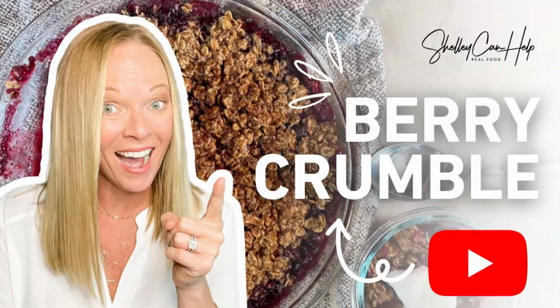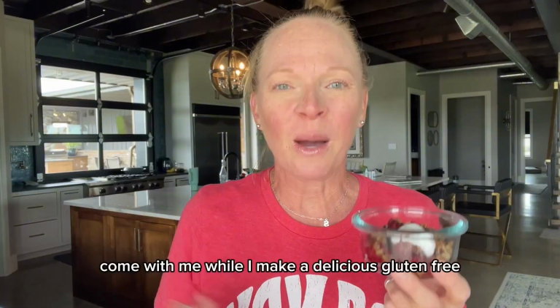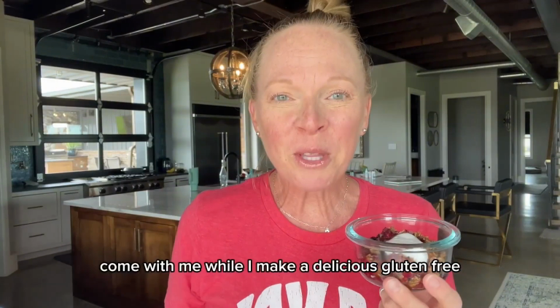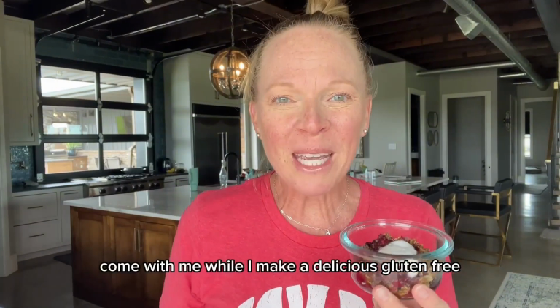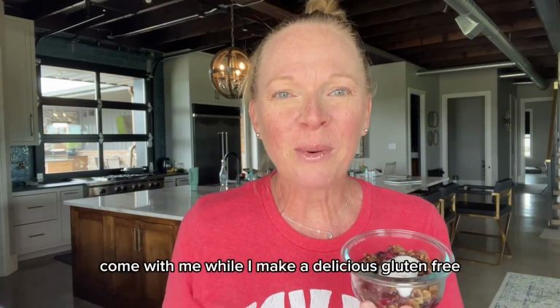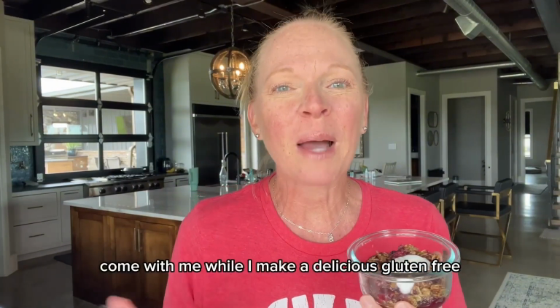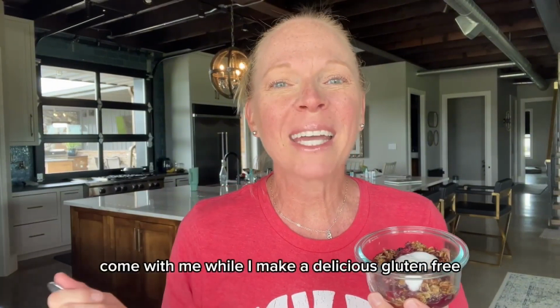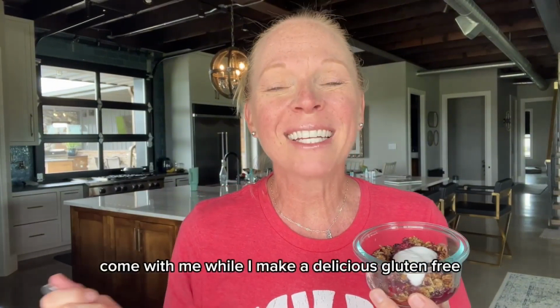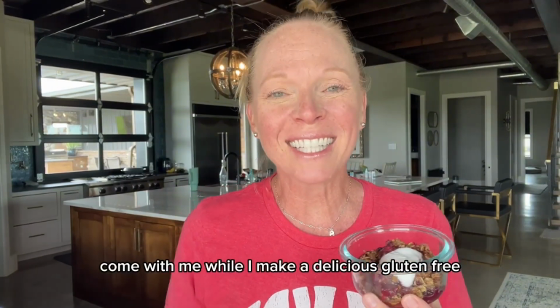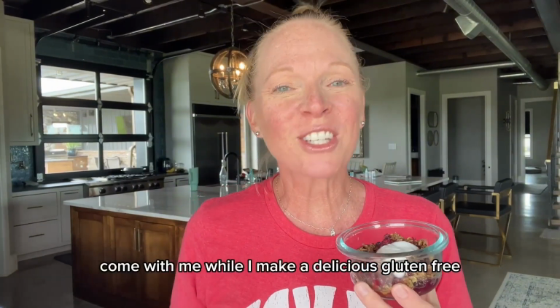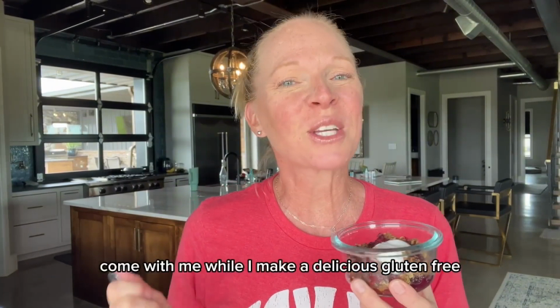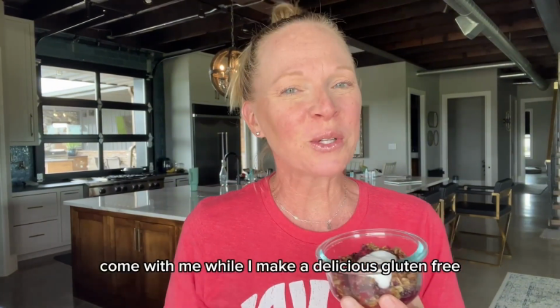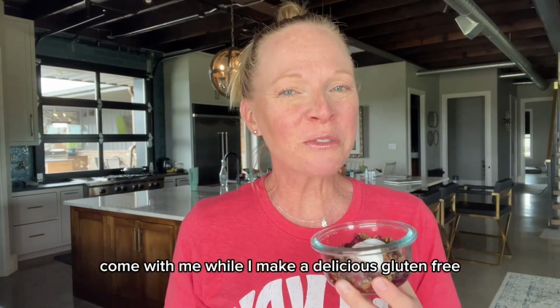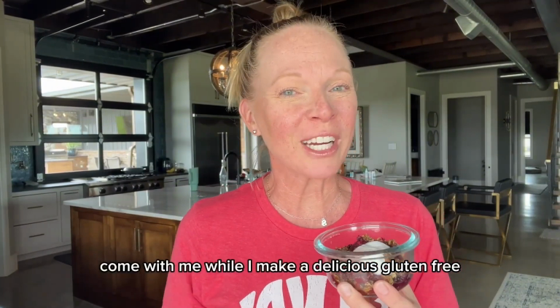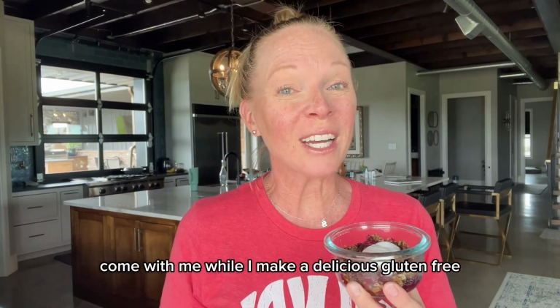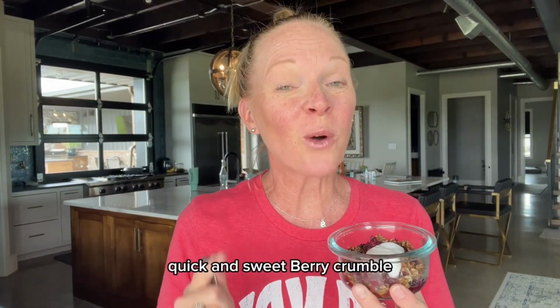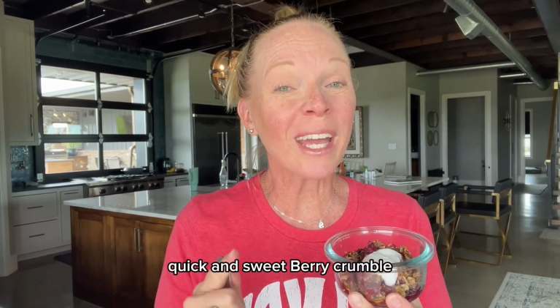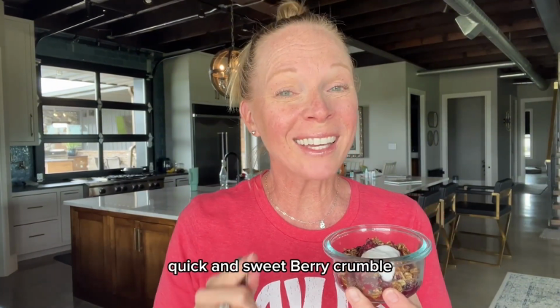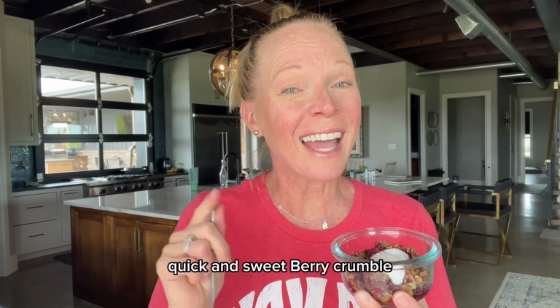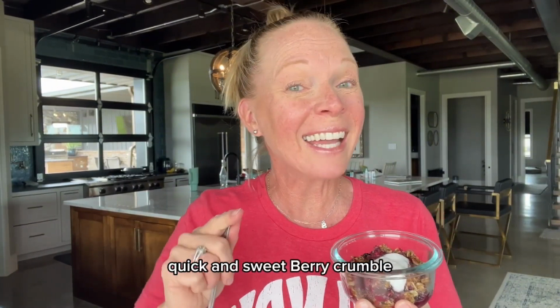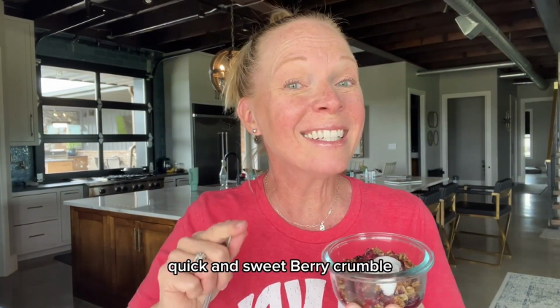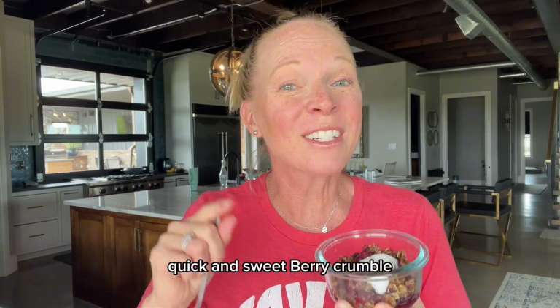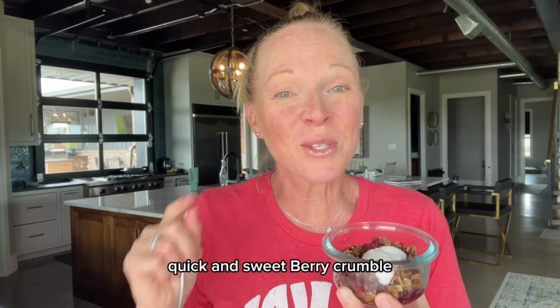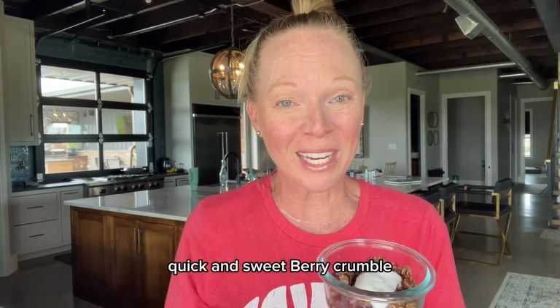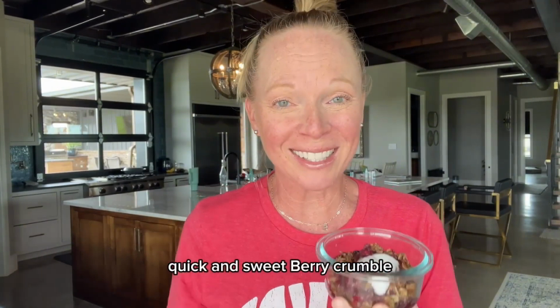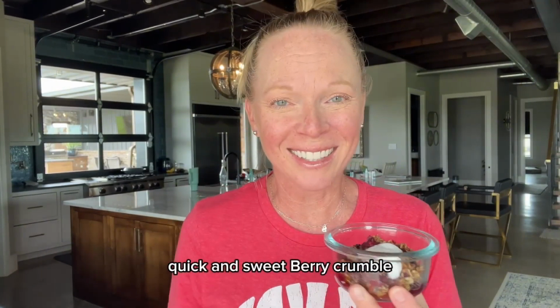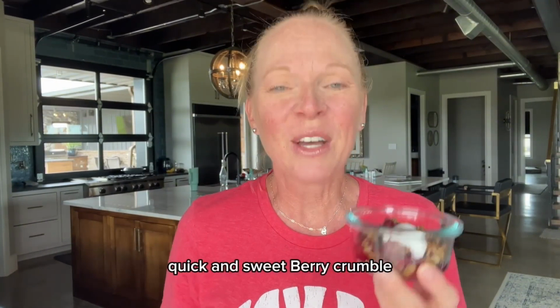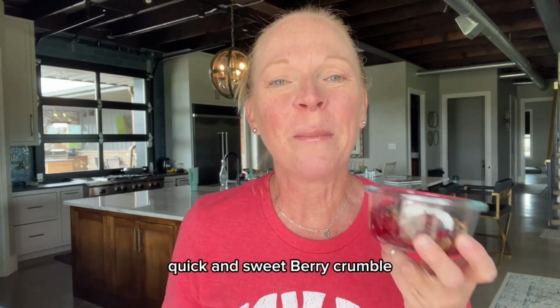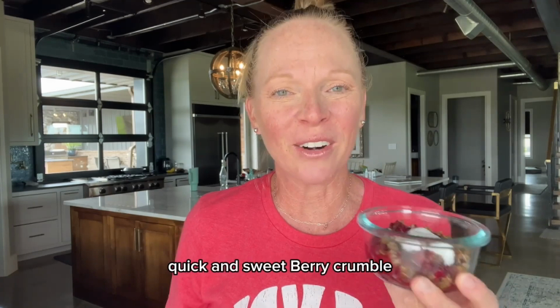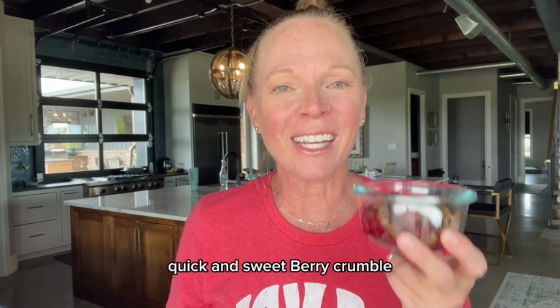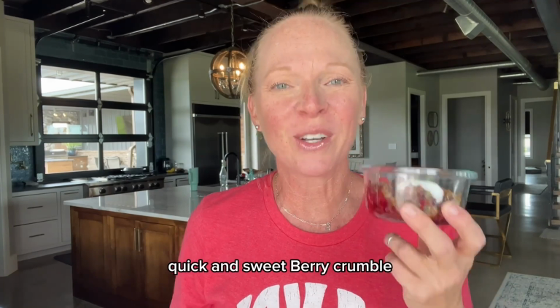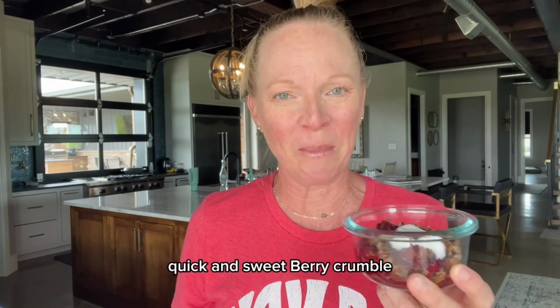Come with me while I make a delicious, gluten-free, quick and sweet berry crumble.